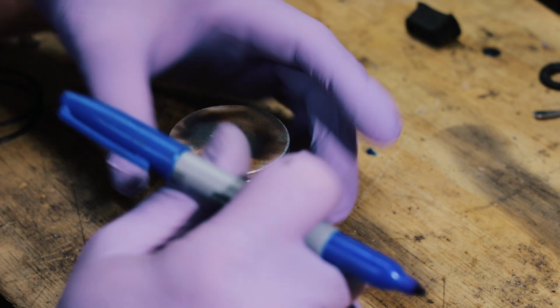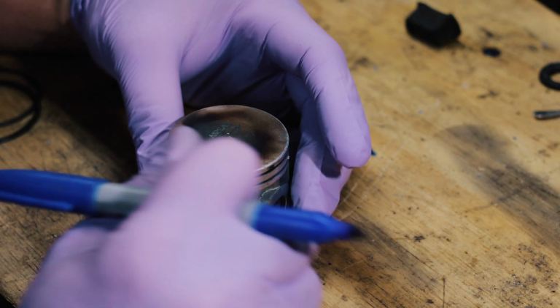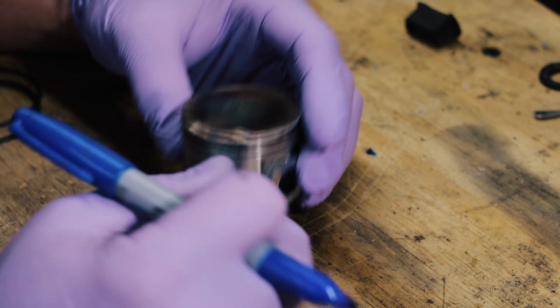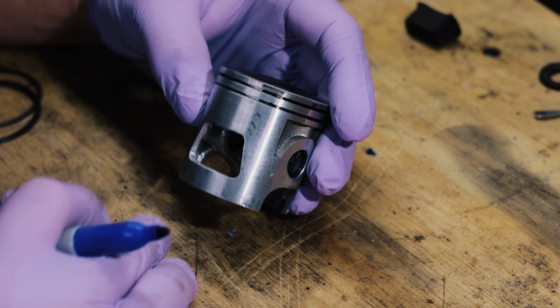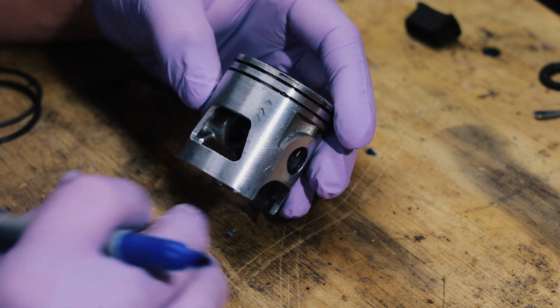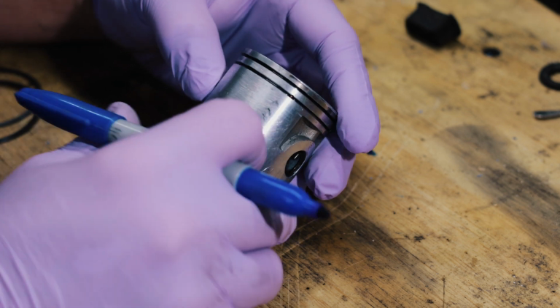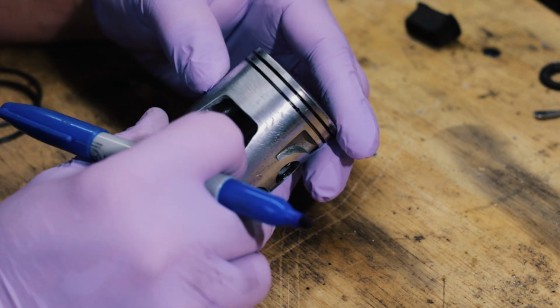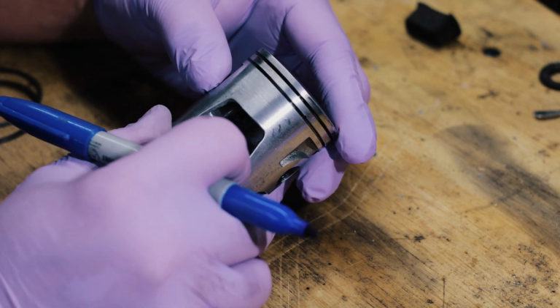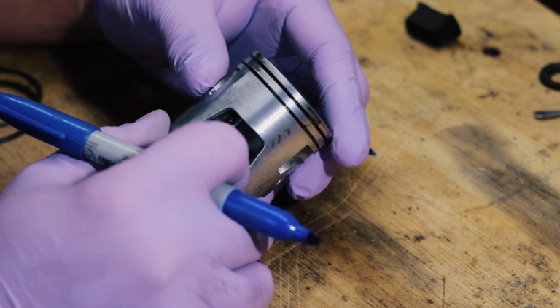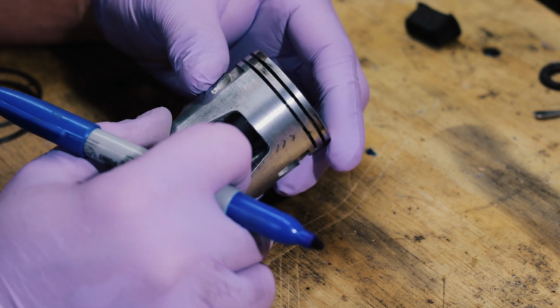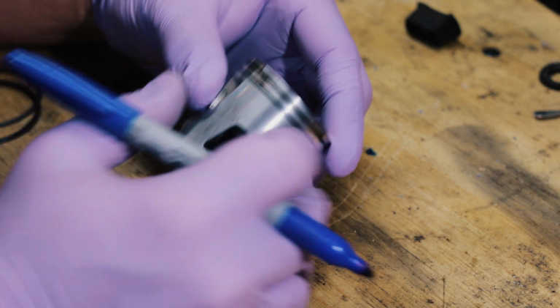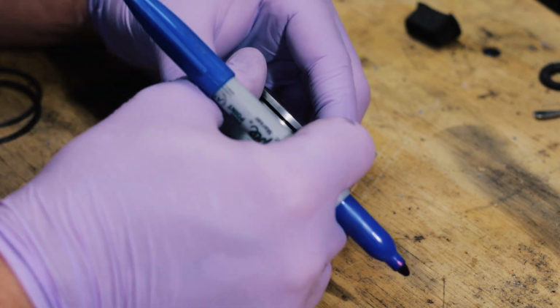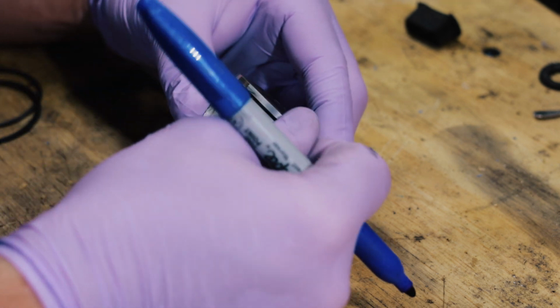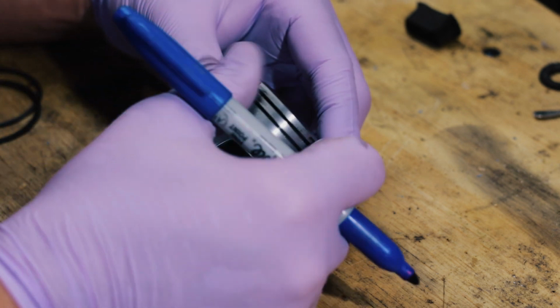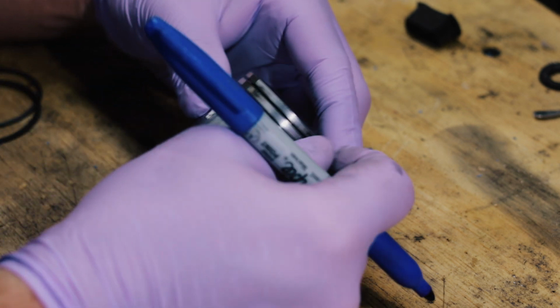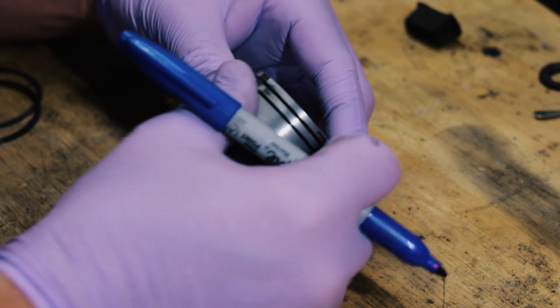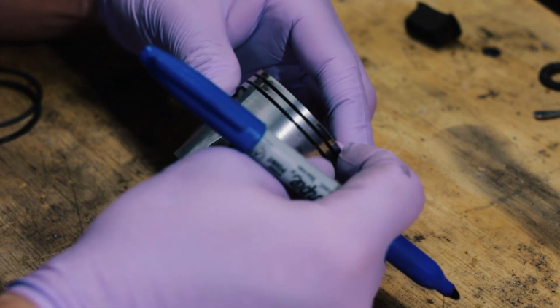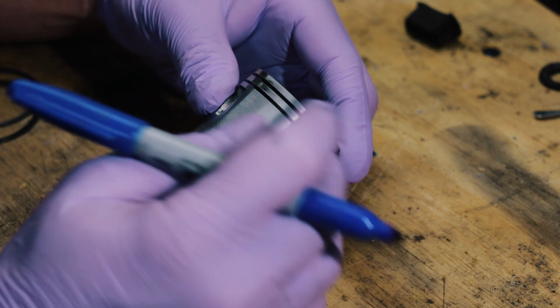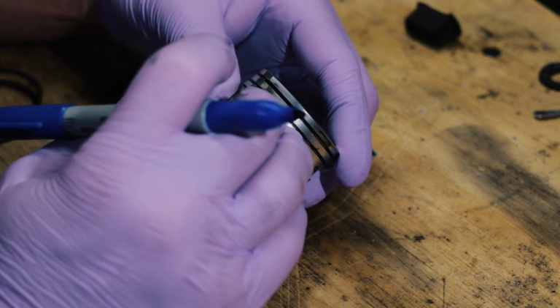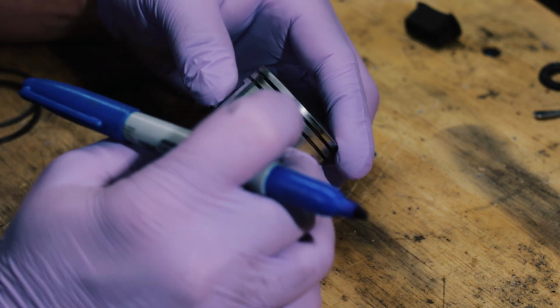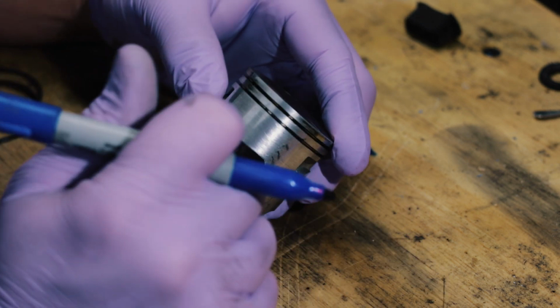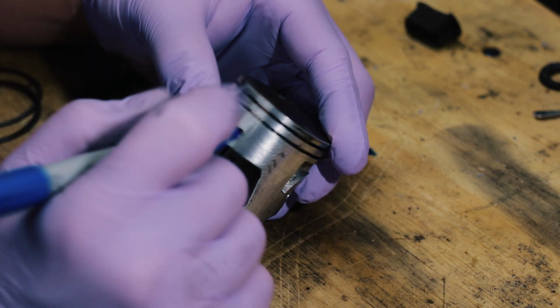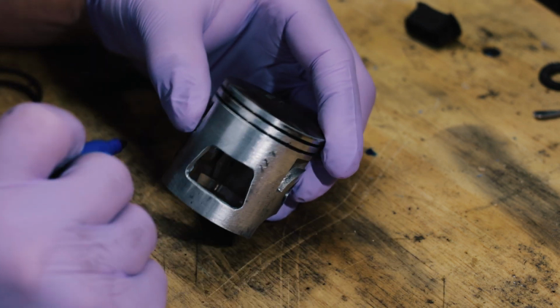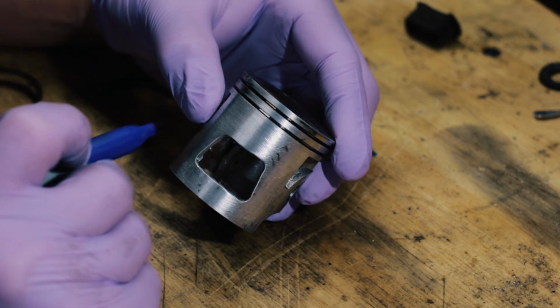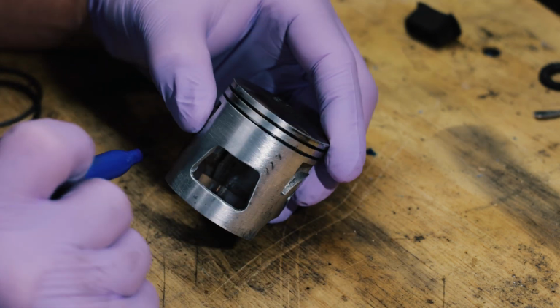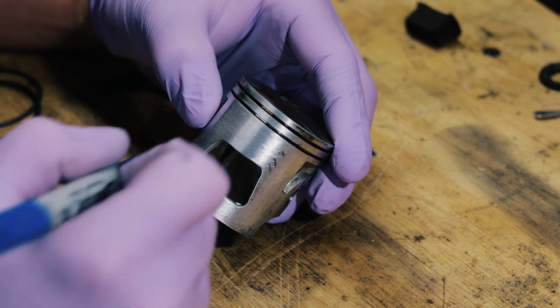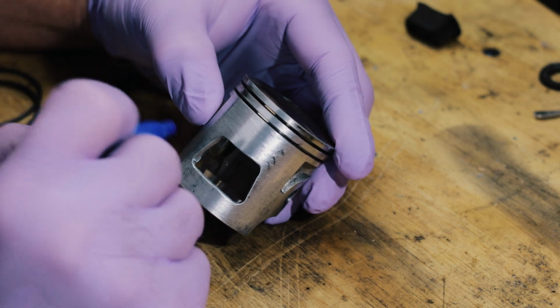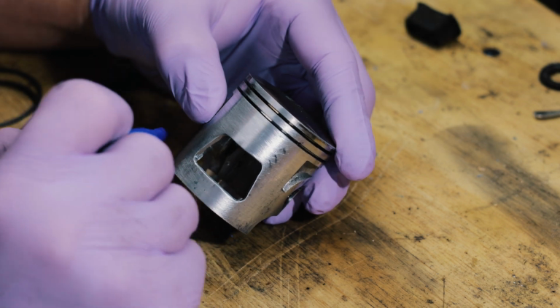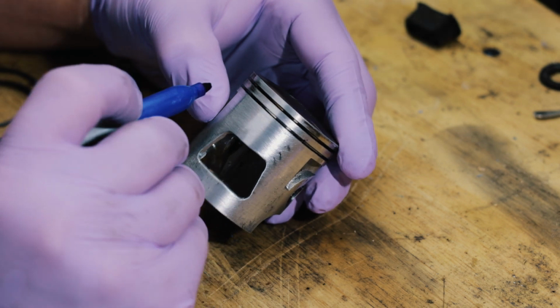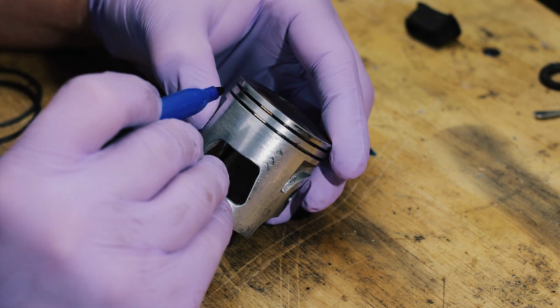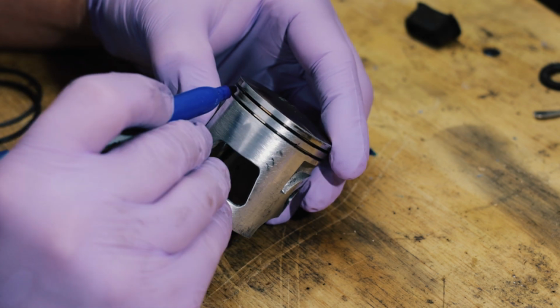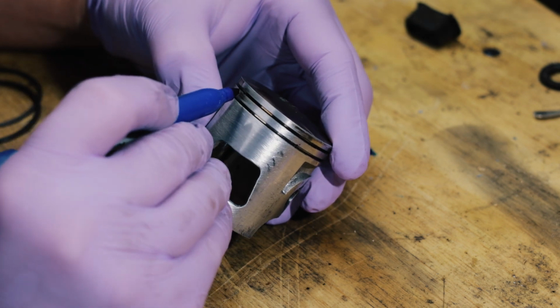Since we have this piston out and we're modifying it, I'm also gonna gas port it. I have a great video about gas porting and the performance that it provides.